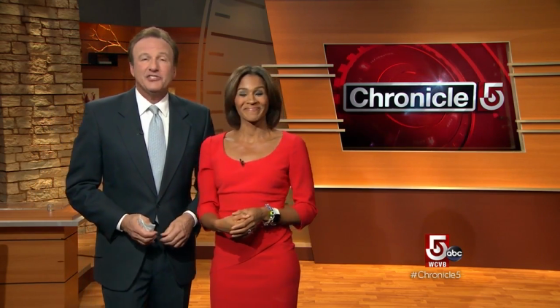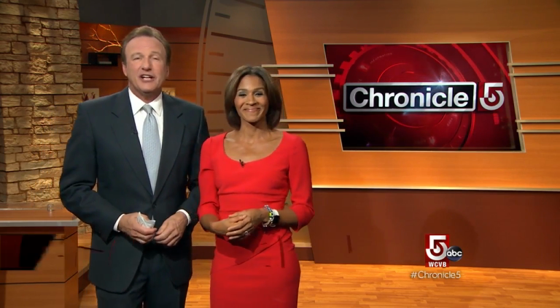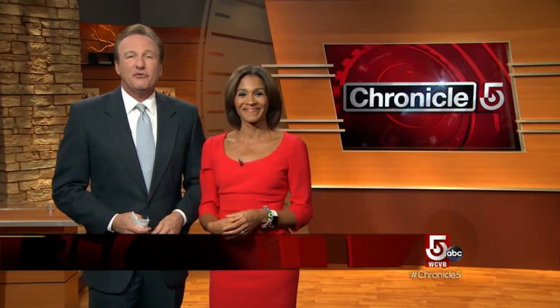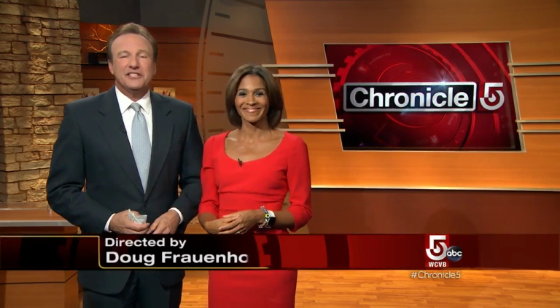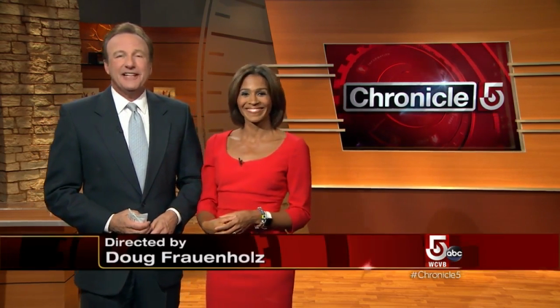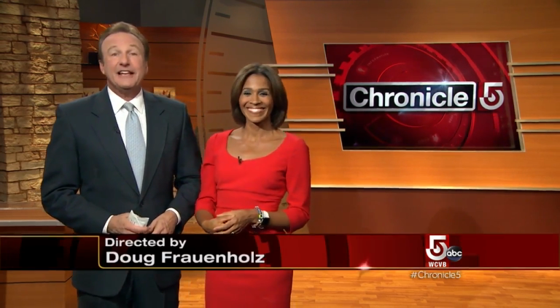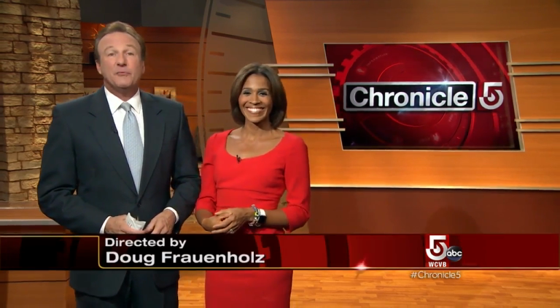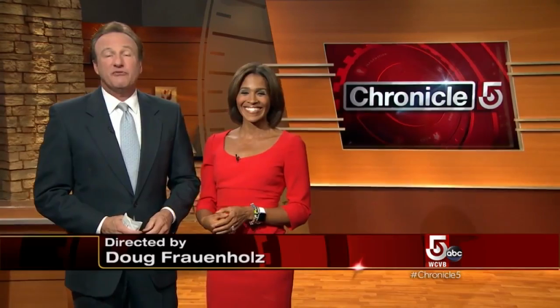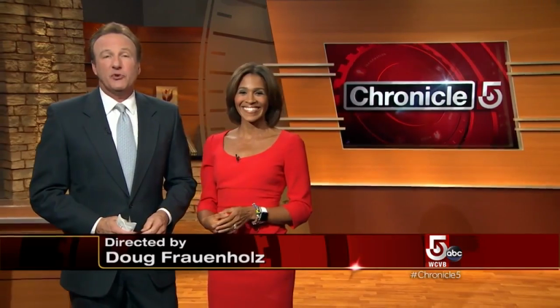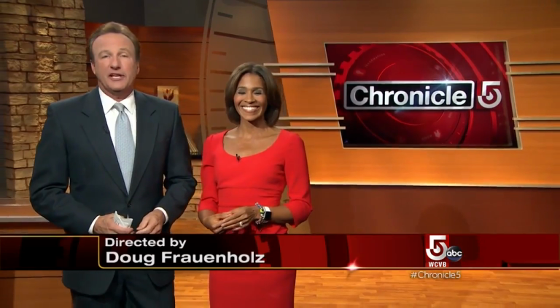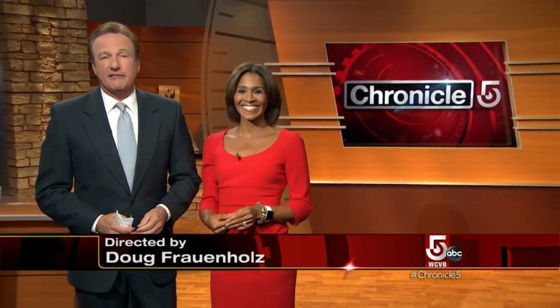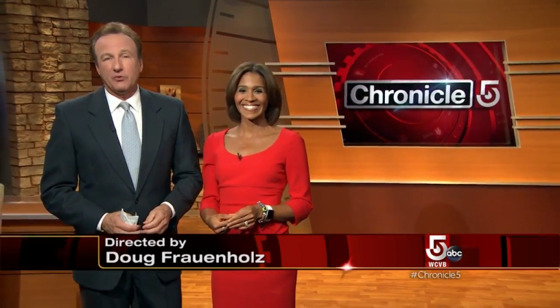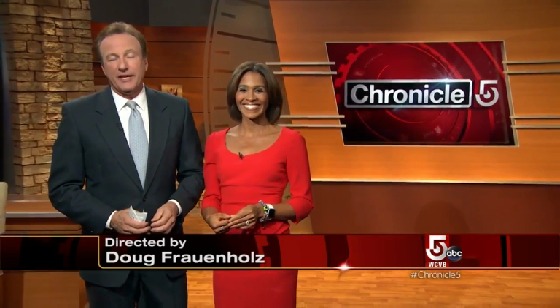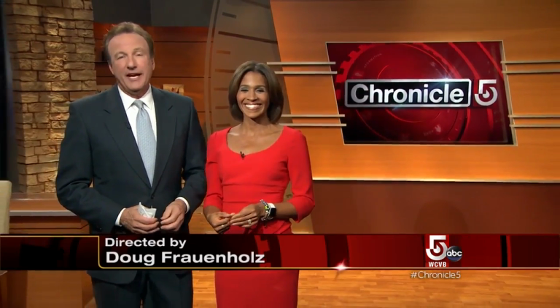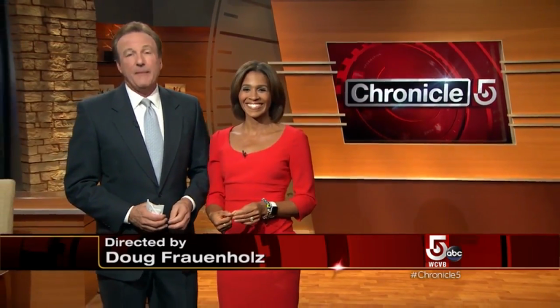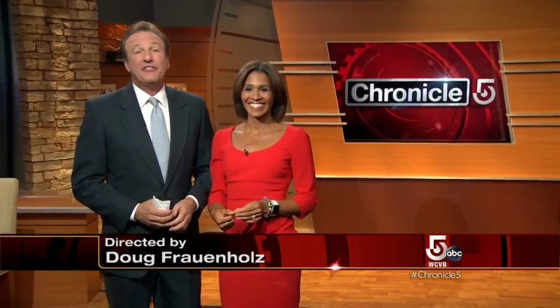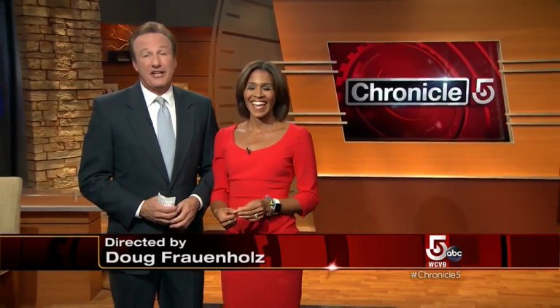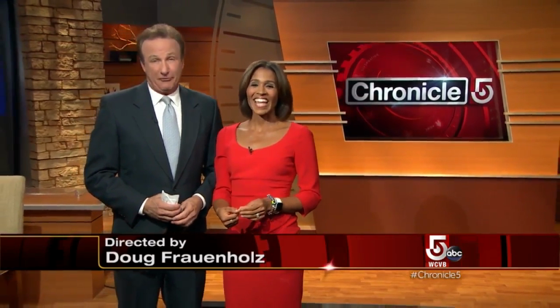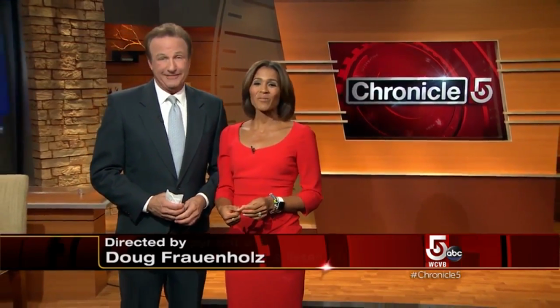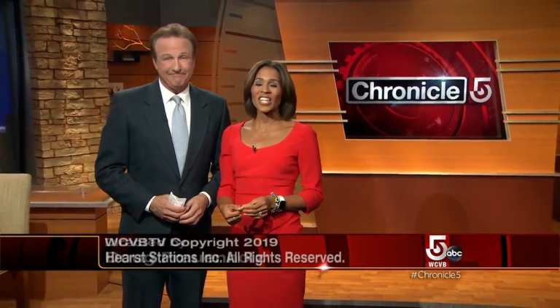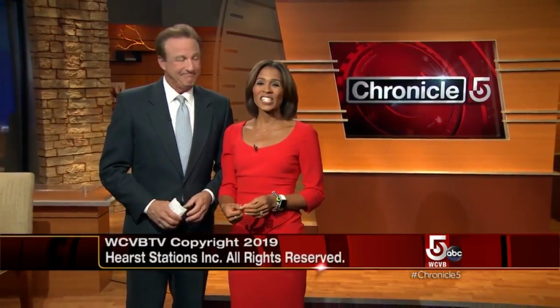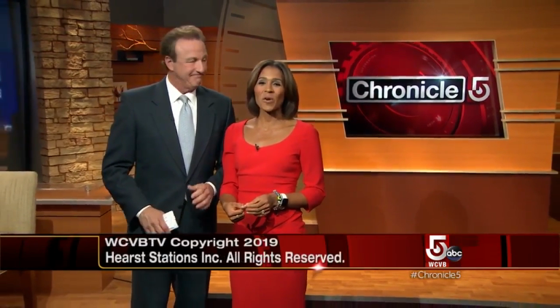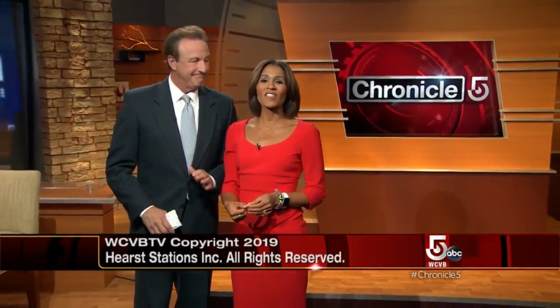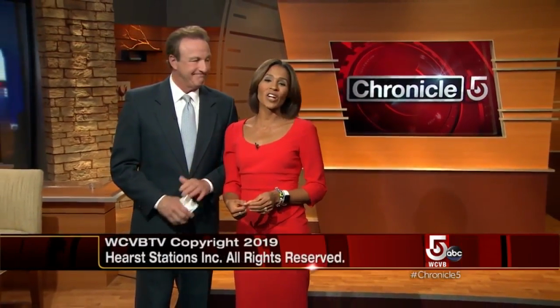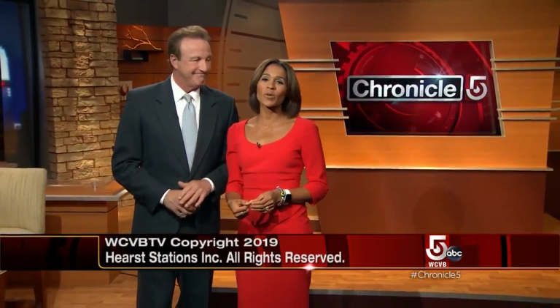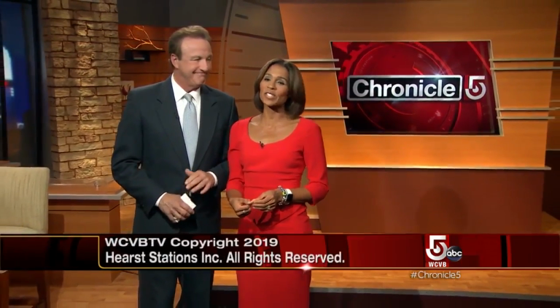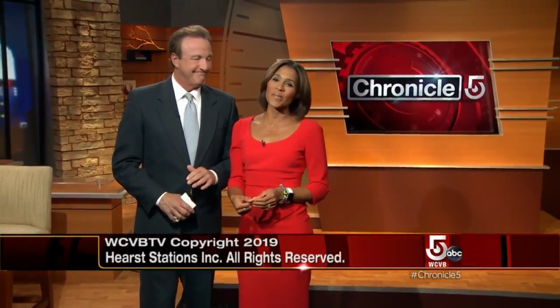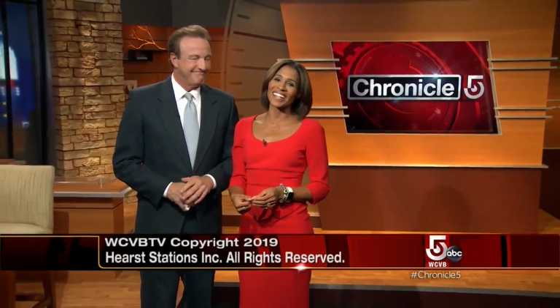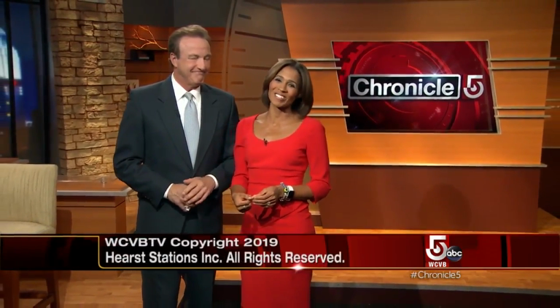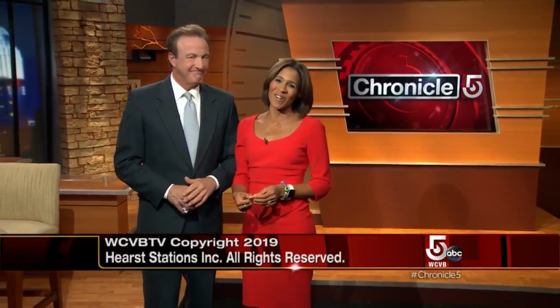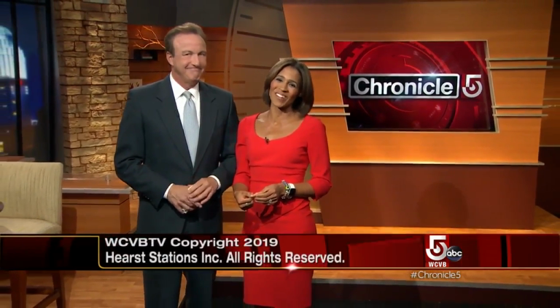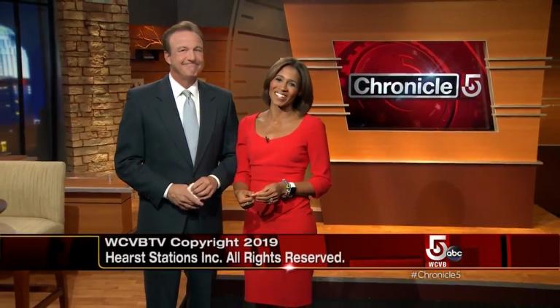That is Chronicle for tonight. Thanks so much for joining us, everyone. I'm Anthony Everett. And I'm Shannon Seymour. Have a good one. We'll see you back here tomorrow night.